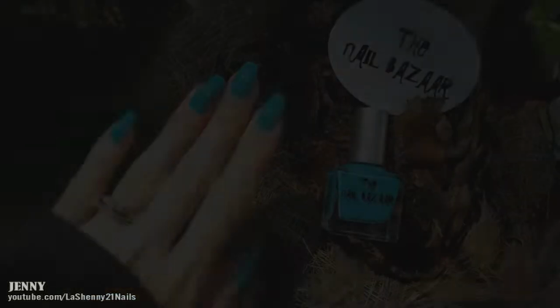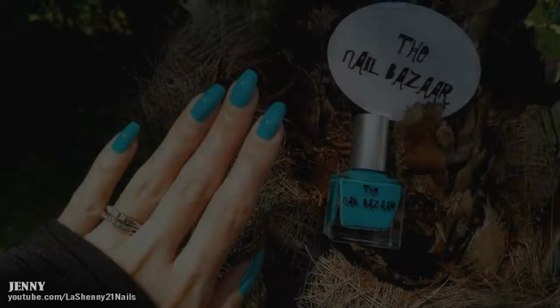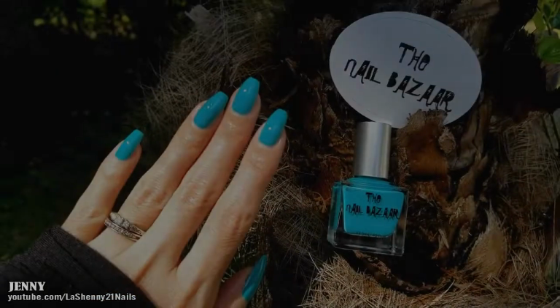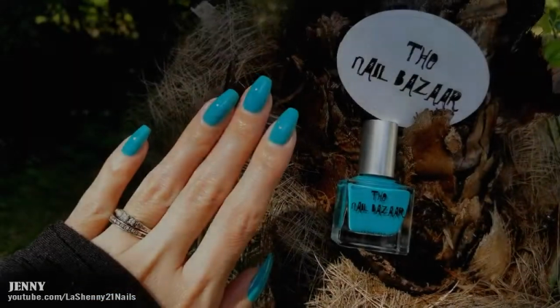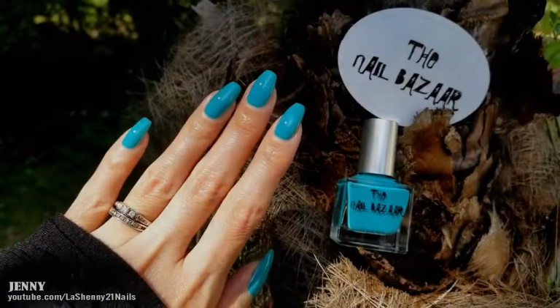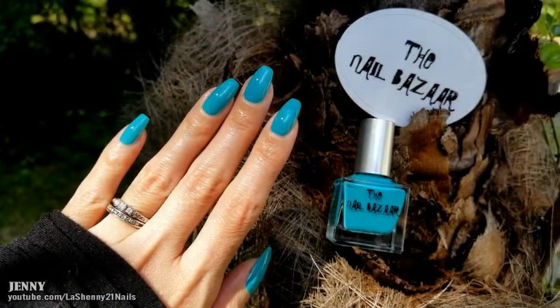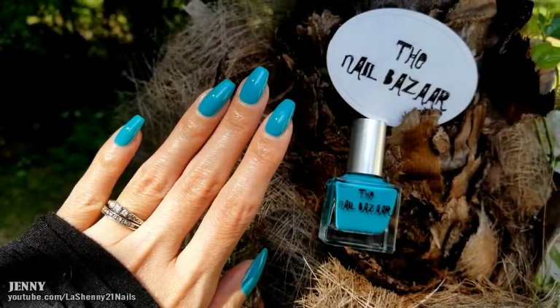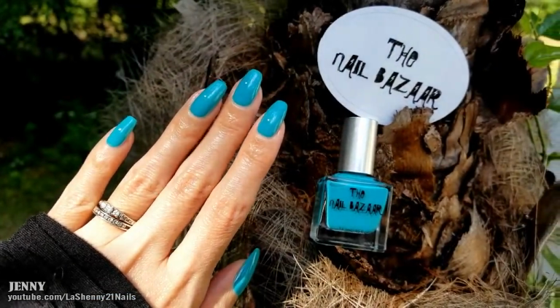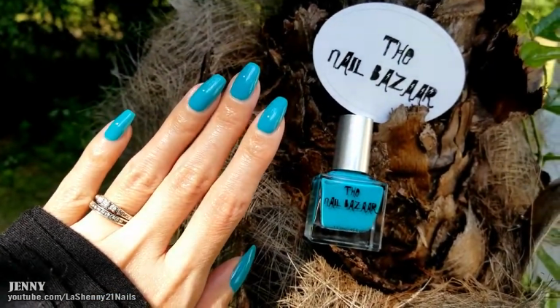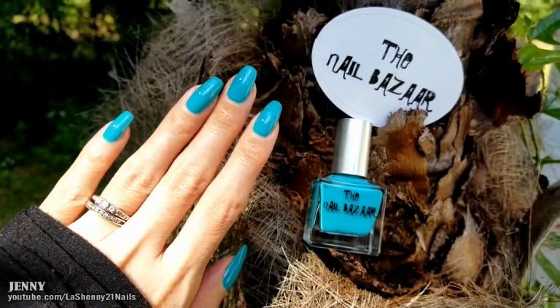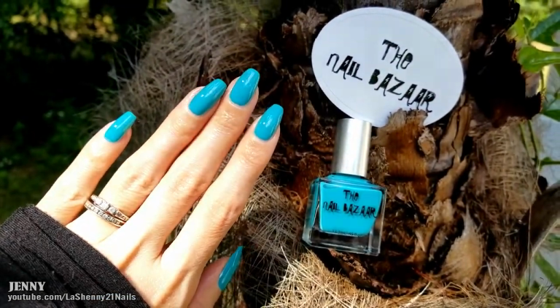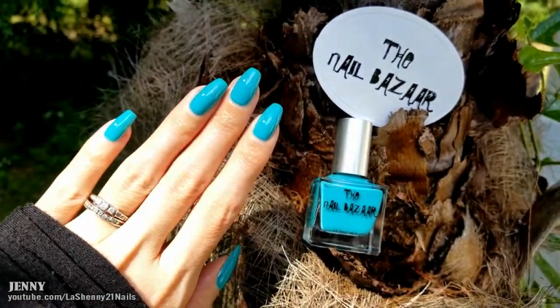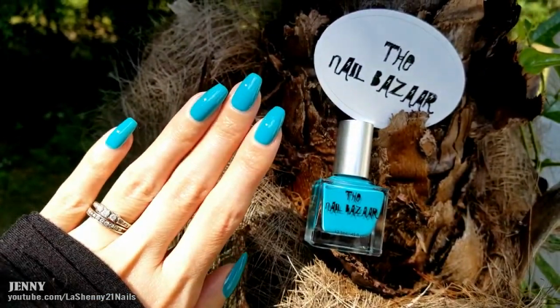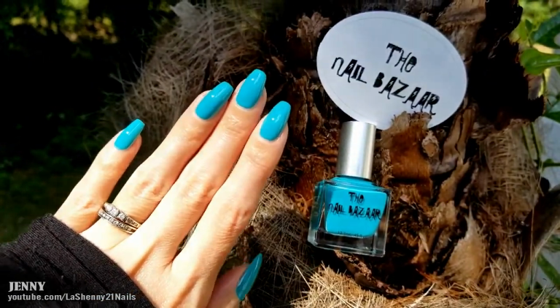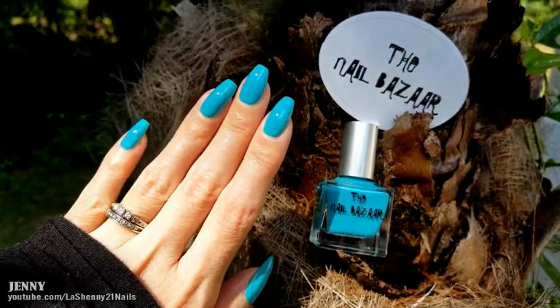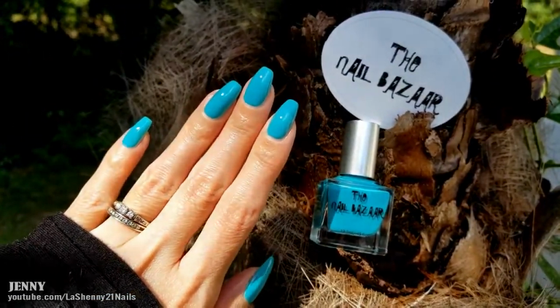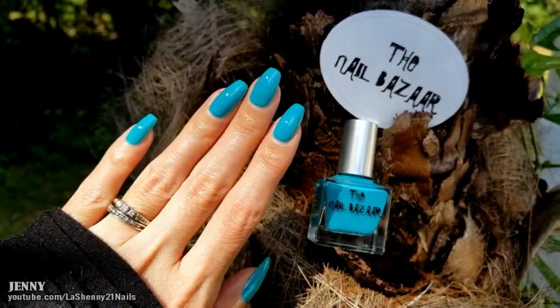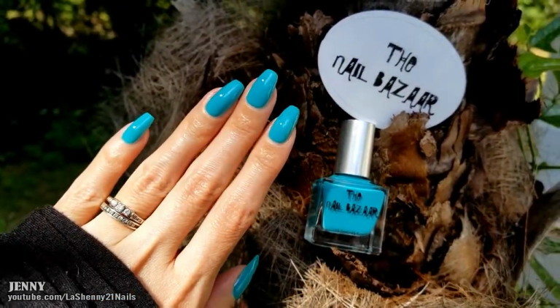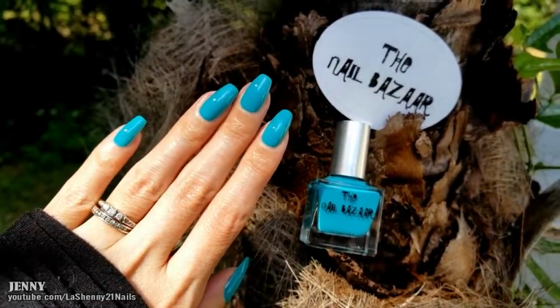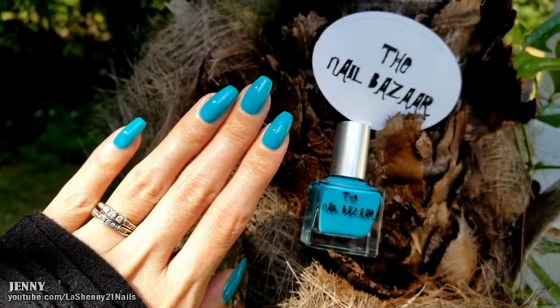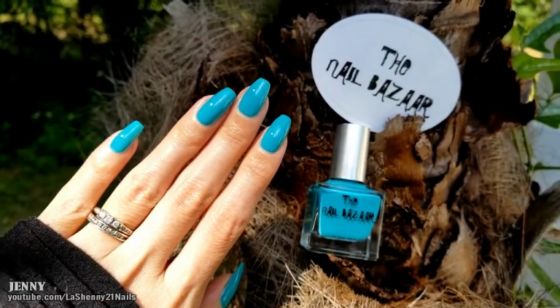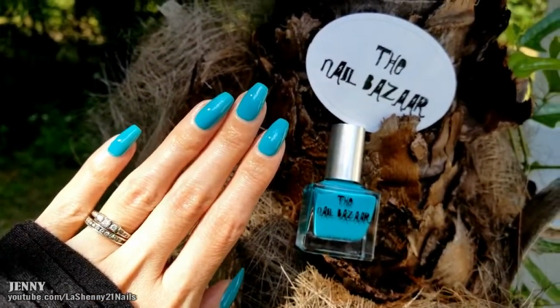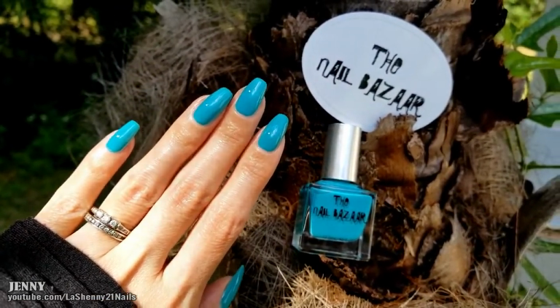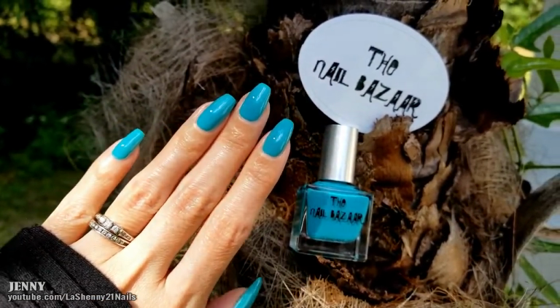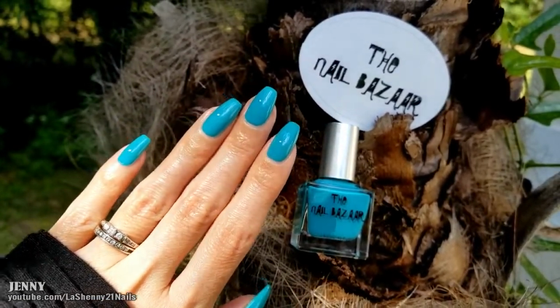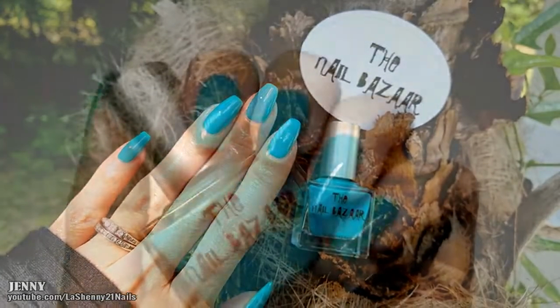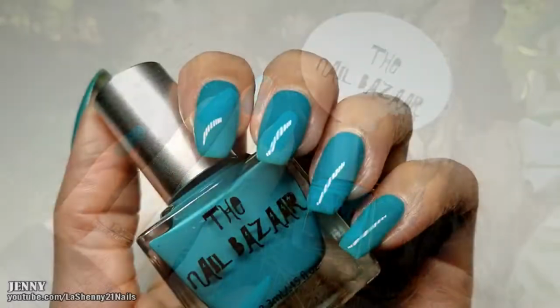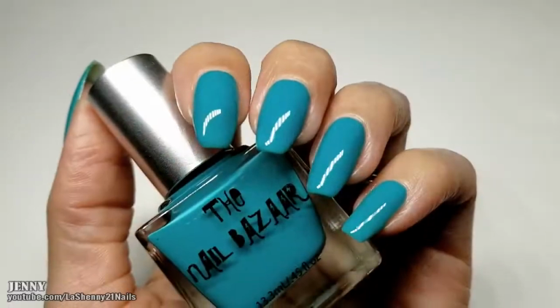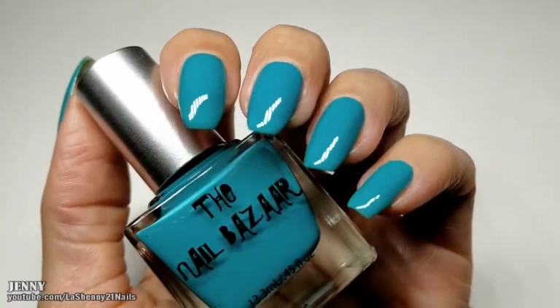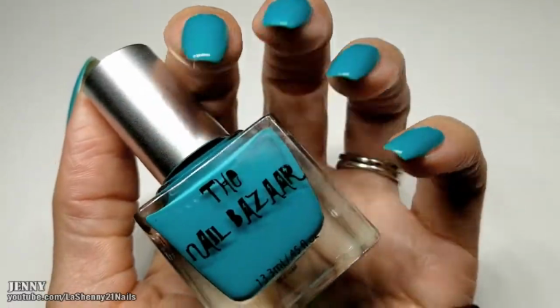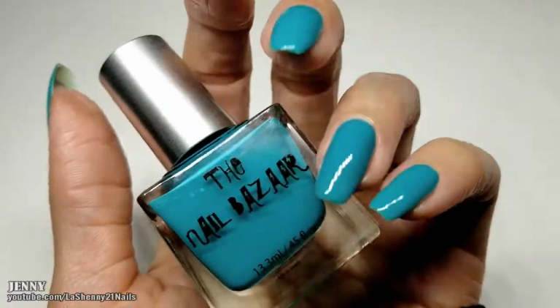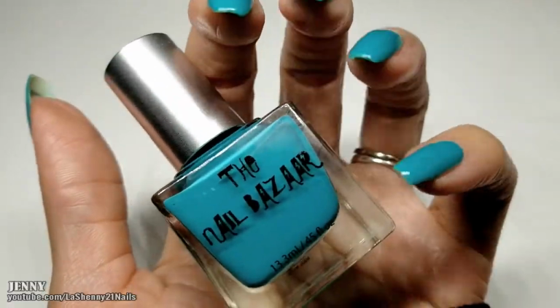Thank you to the Nail Bazaar for this beautiful gift and thank you guys so much for watching. I hope you have a wonderful day. Bye!